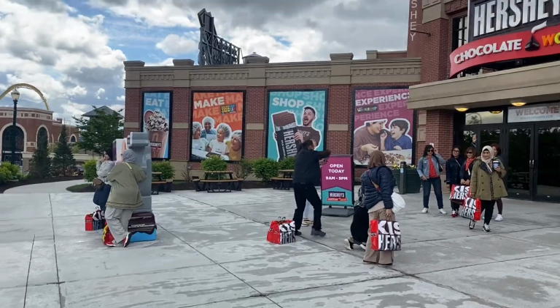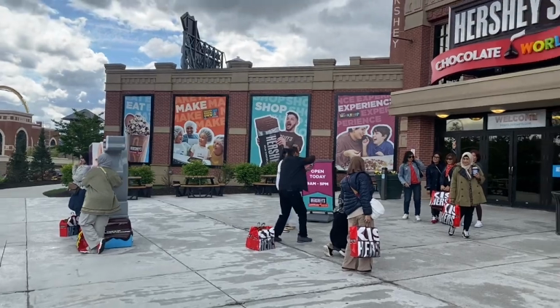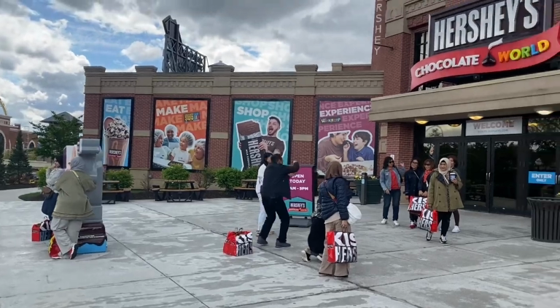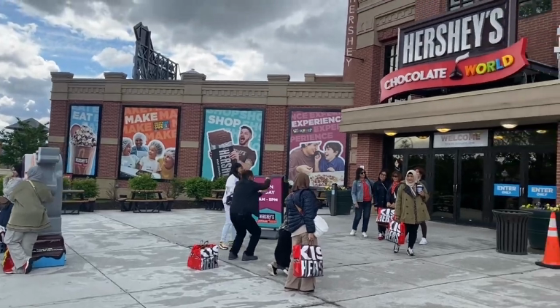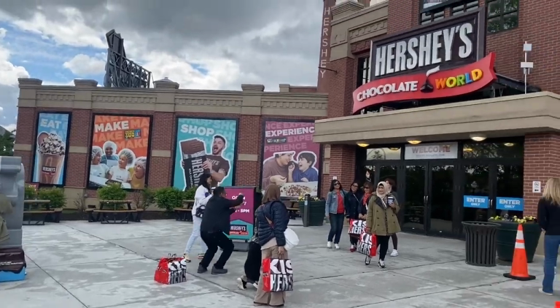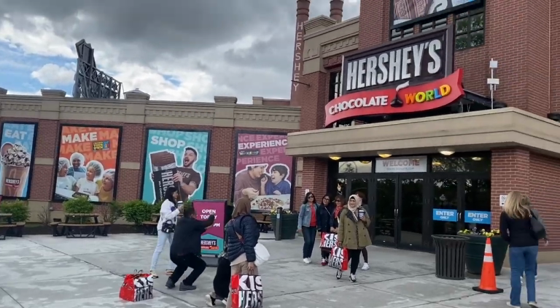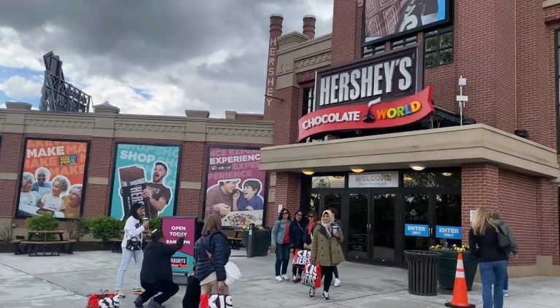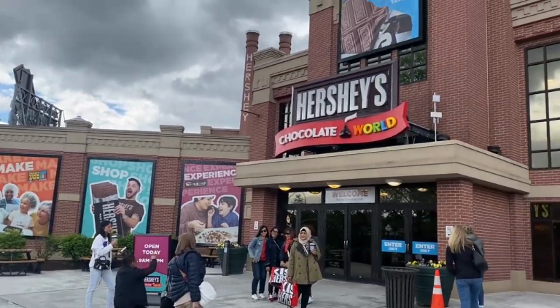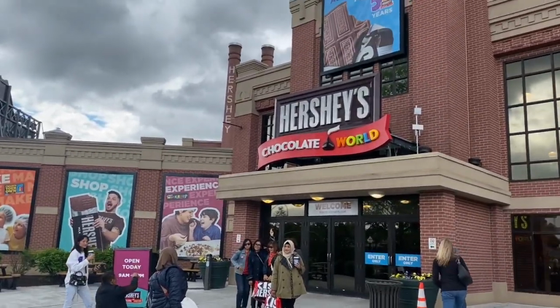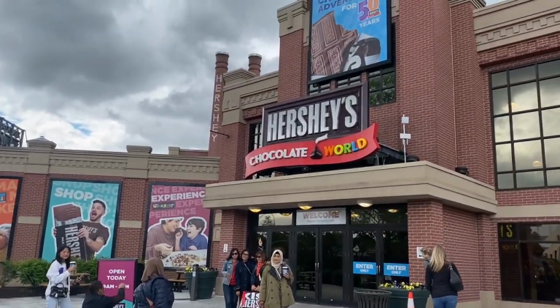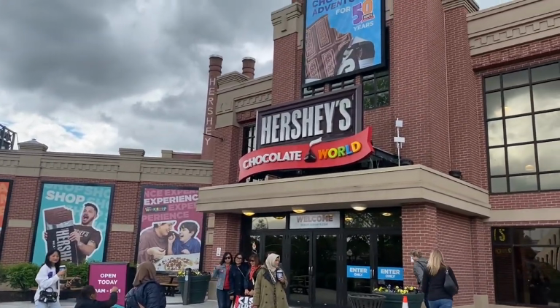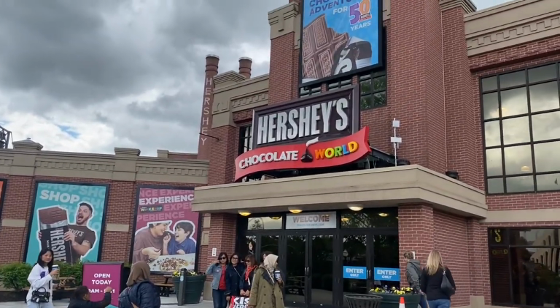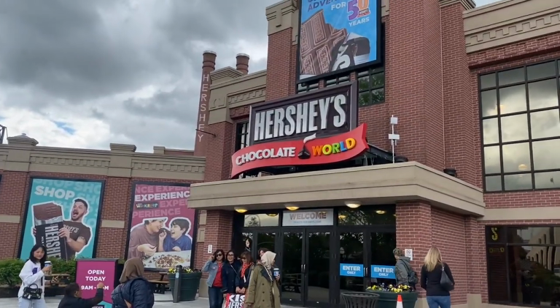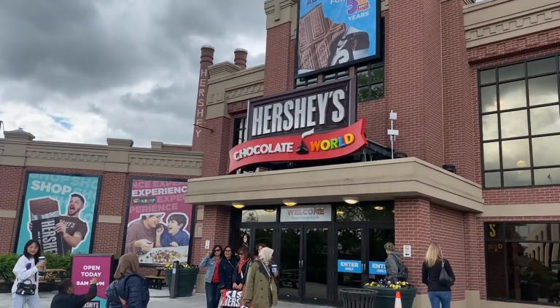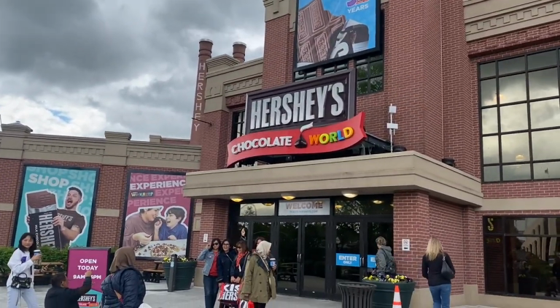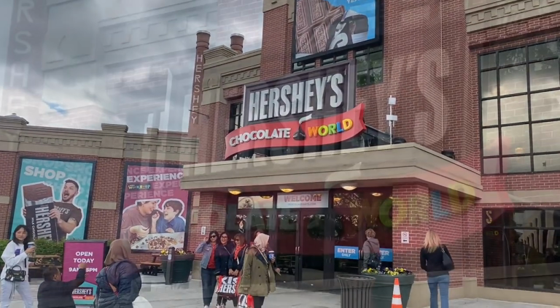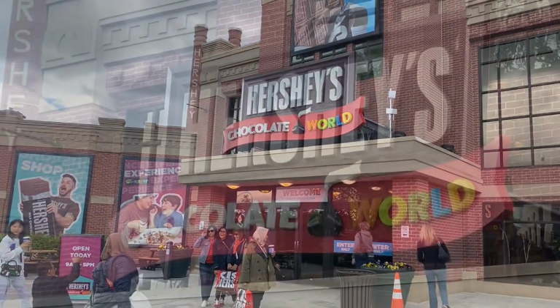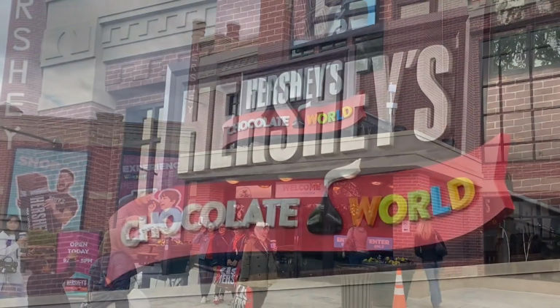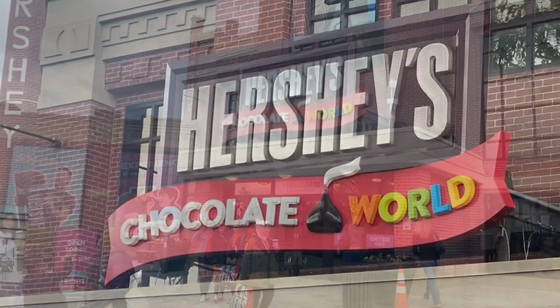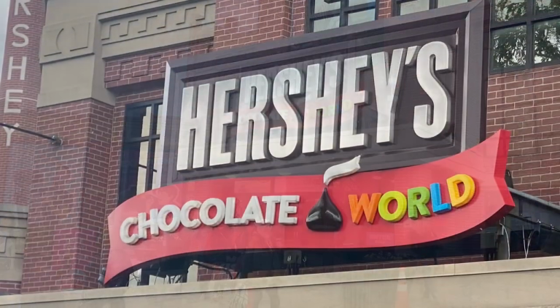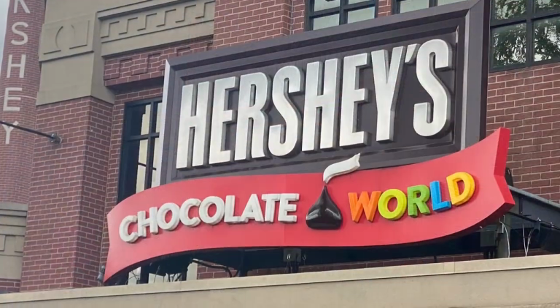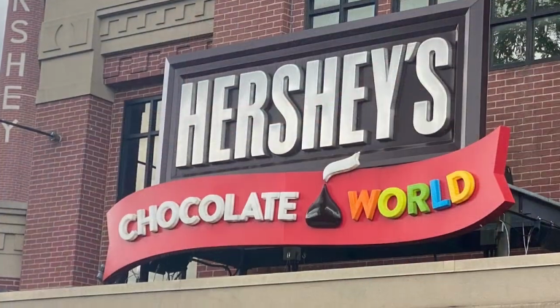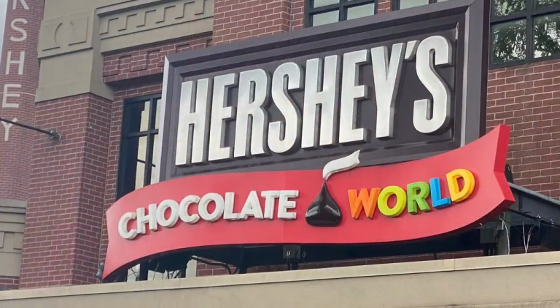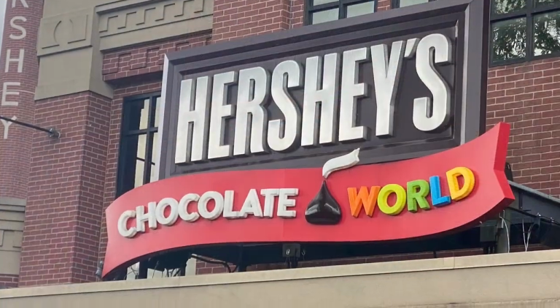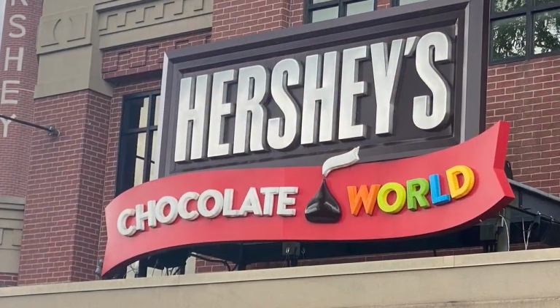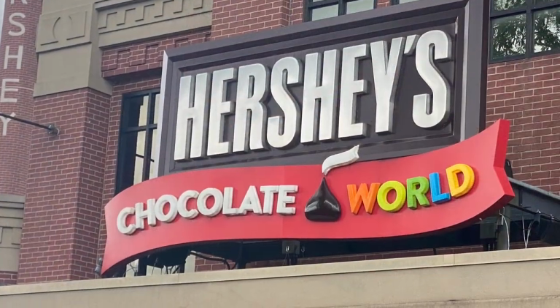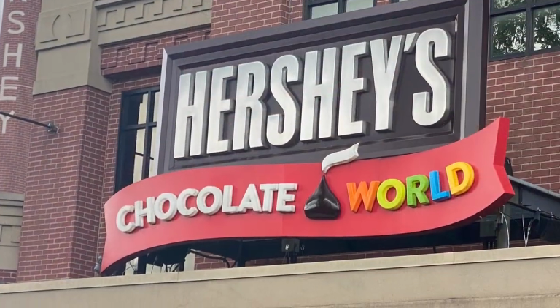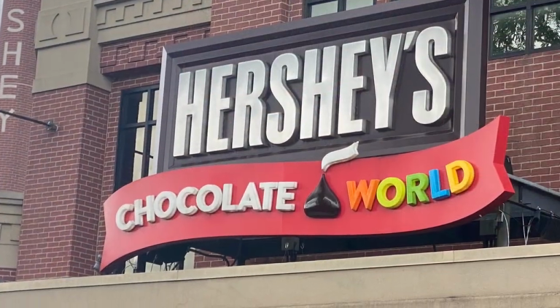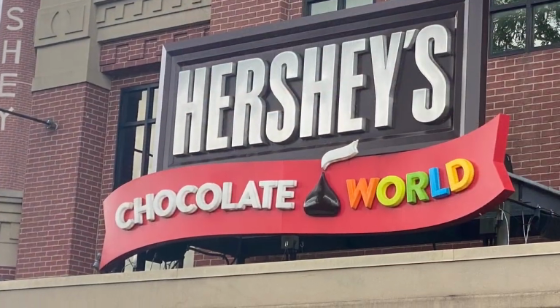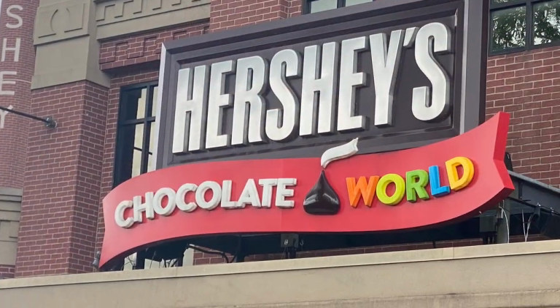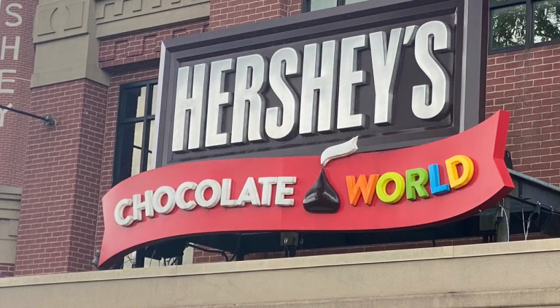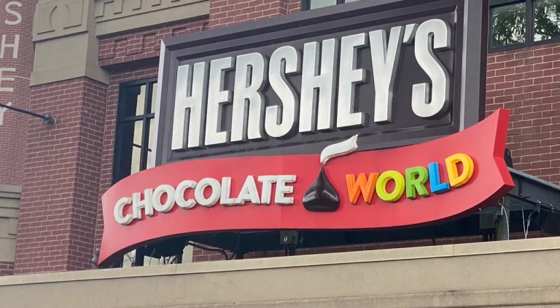We did a quick stop at the Hershey's Chocolate World in Hershey's, Pennsylvania when we were on a car trip to Virginia.